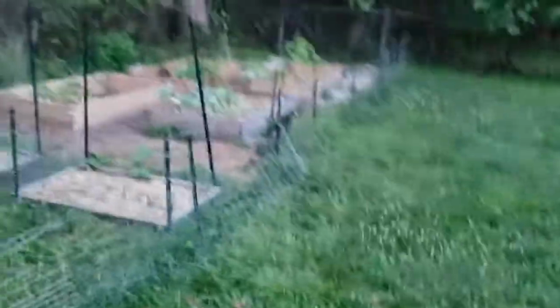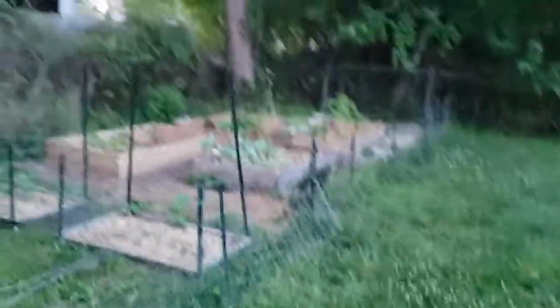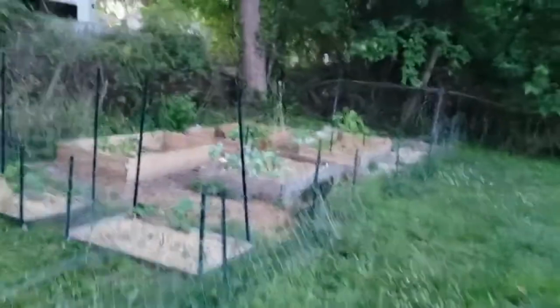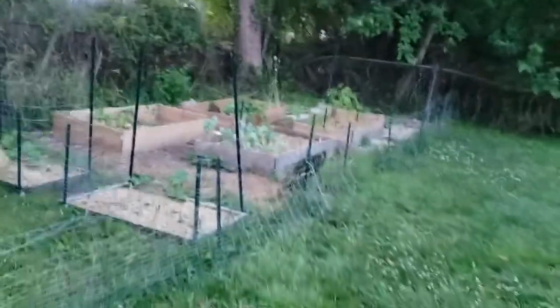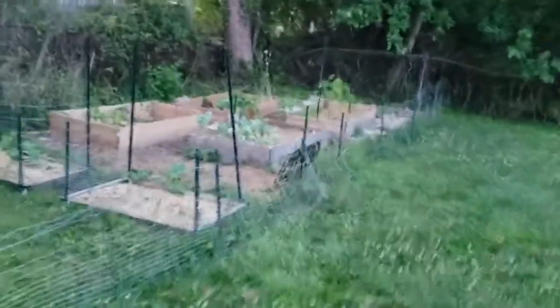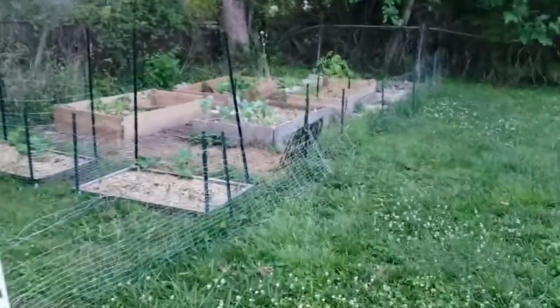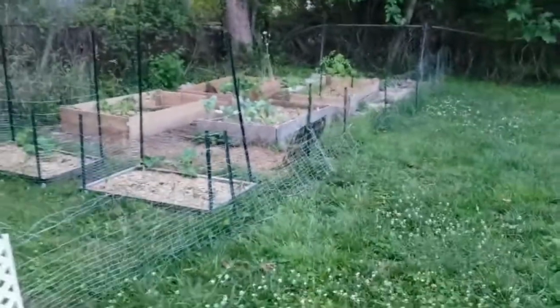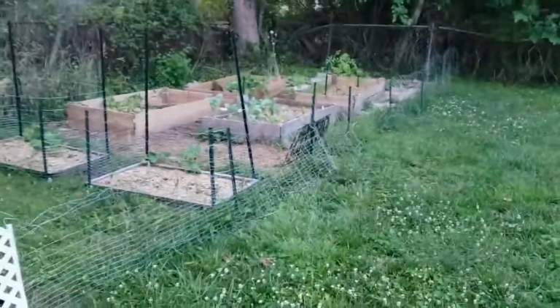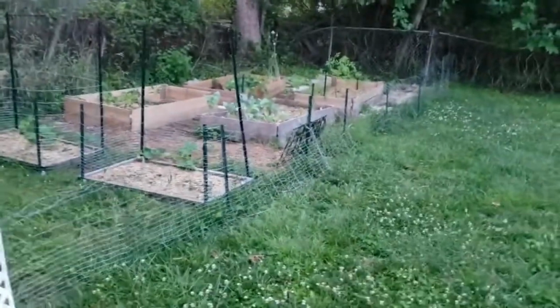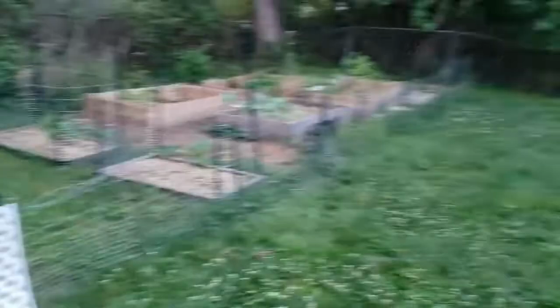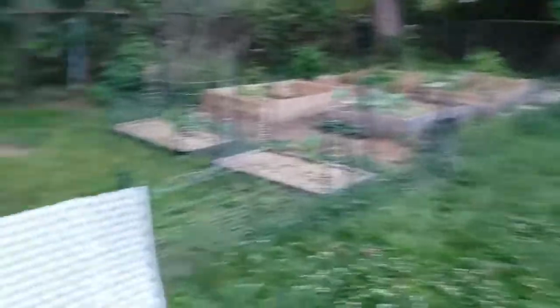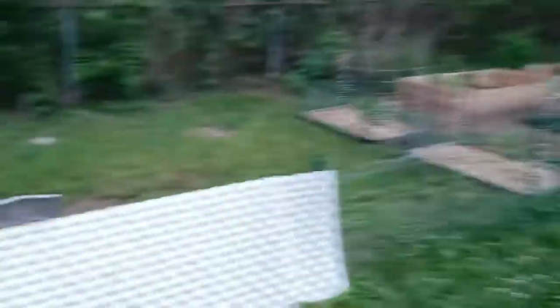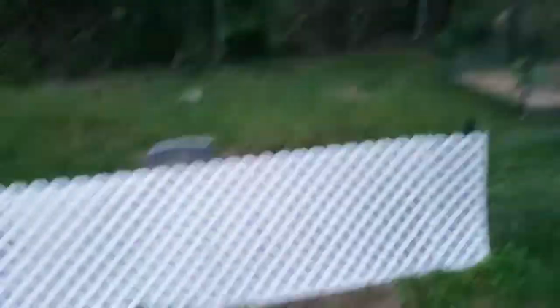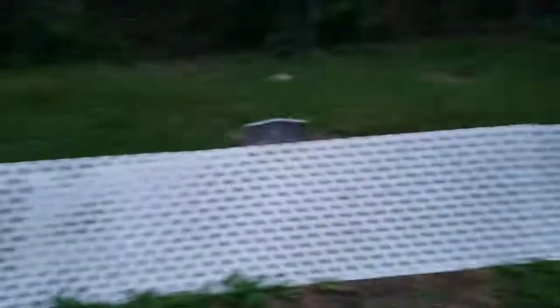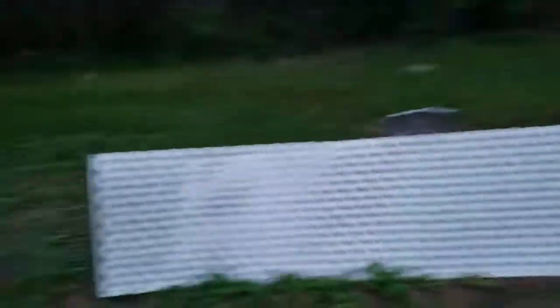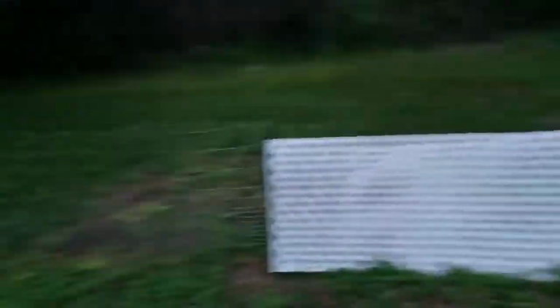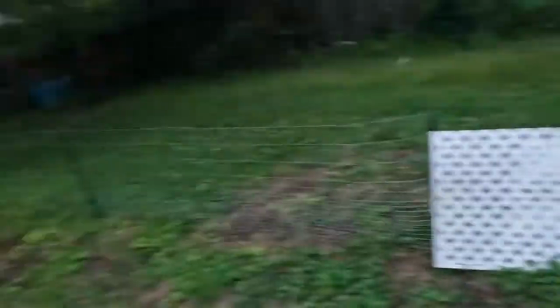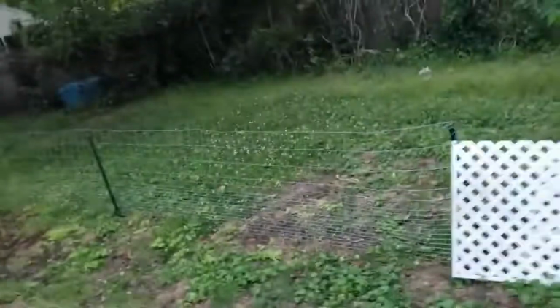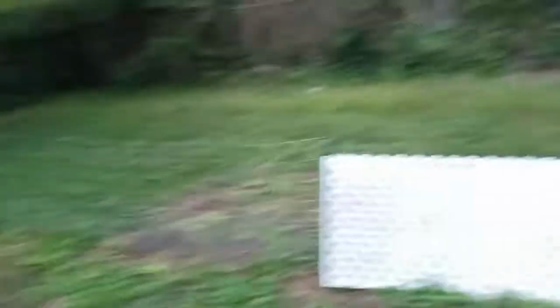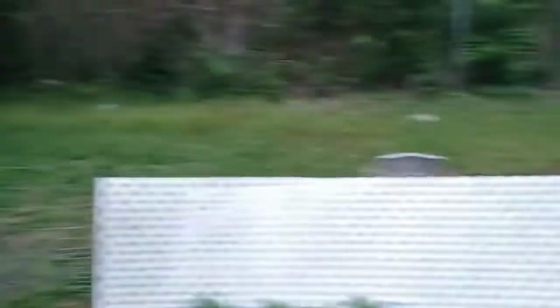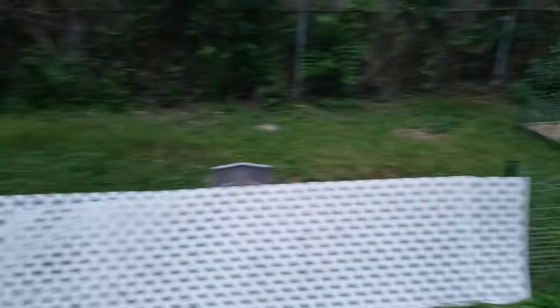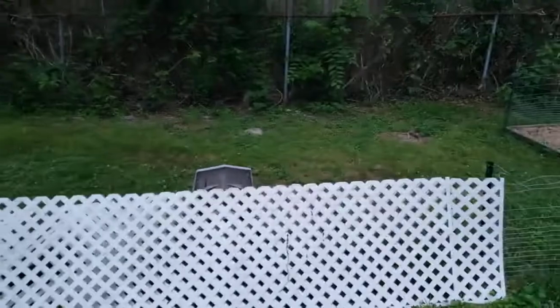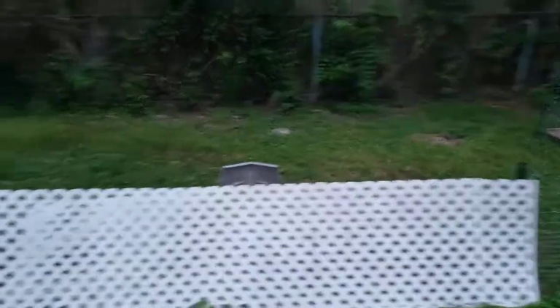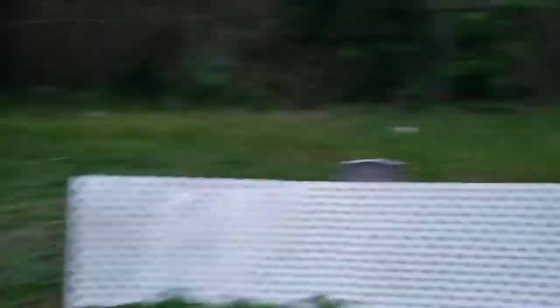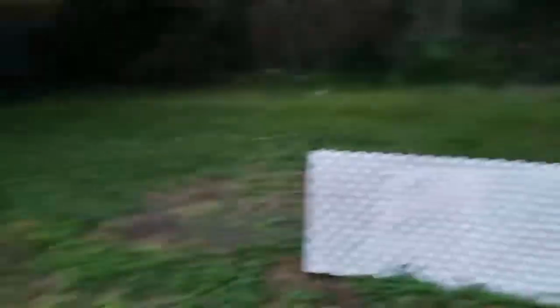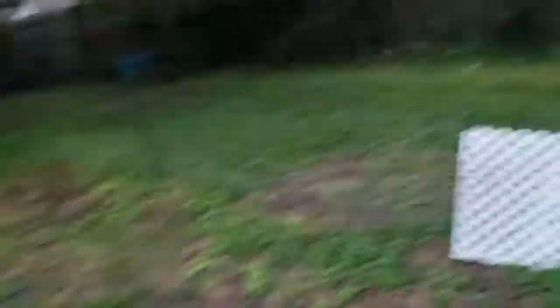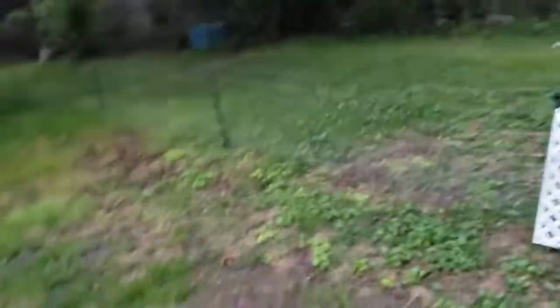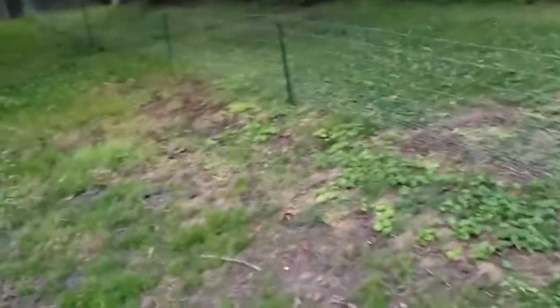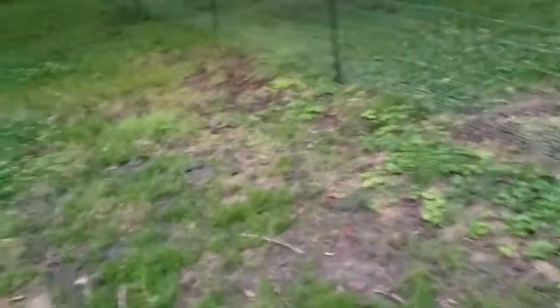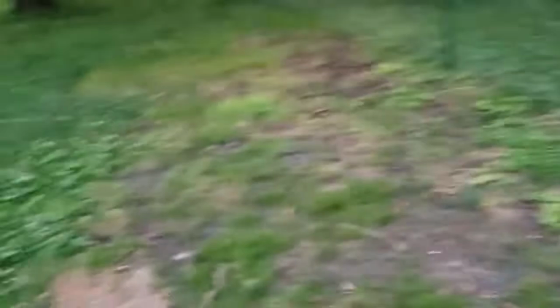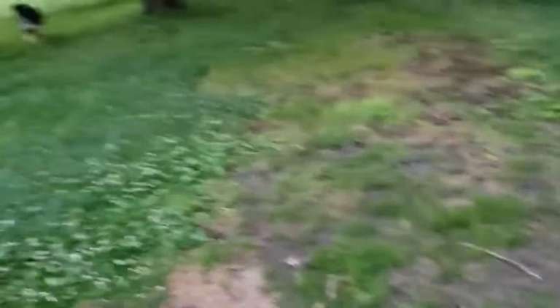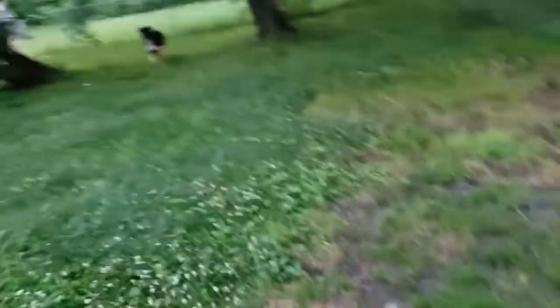Eventually we plan to have a little fence and a little area to just hang out back here where we don't have to worry about the dogs.